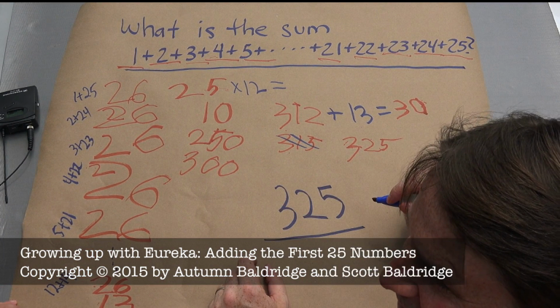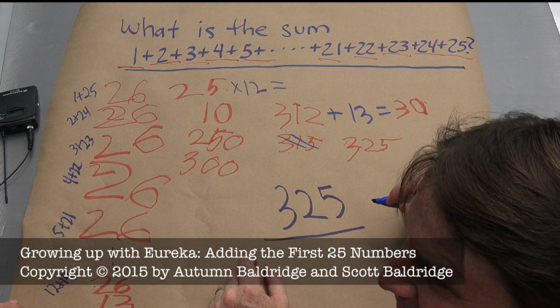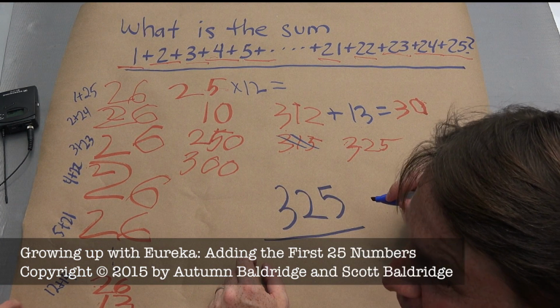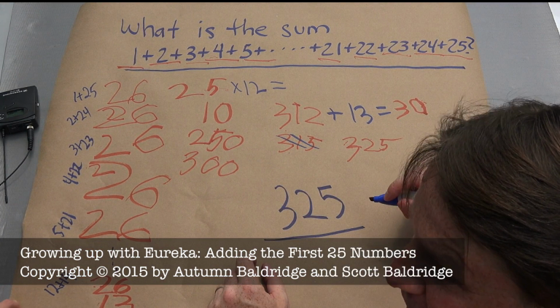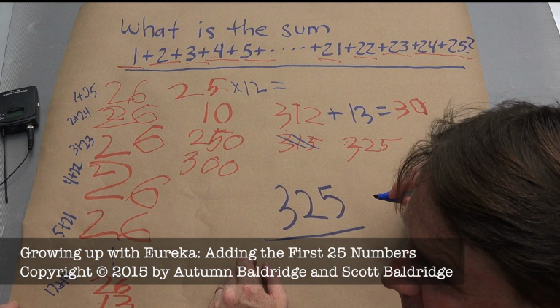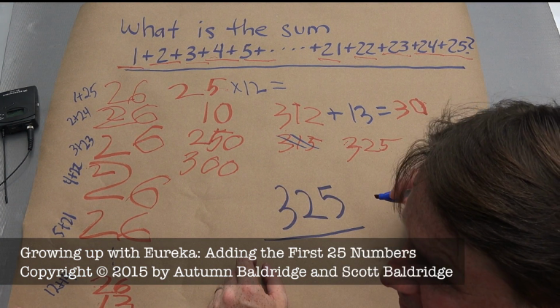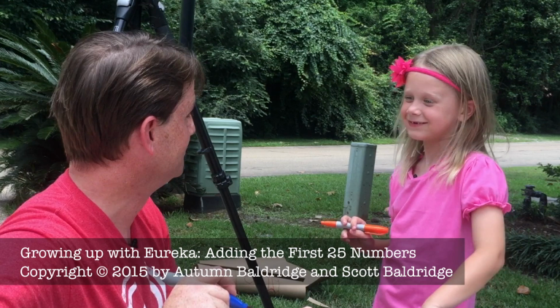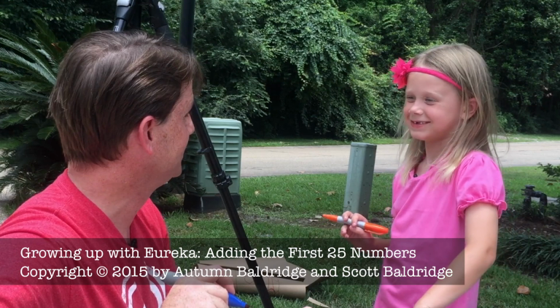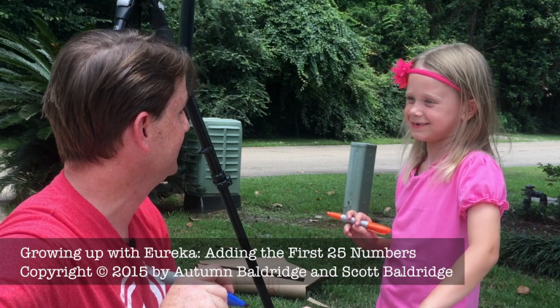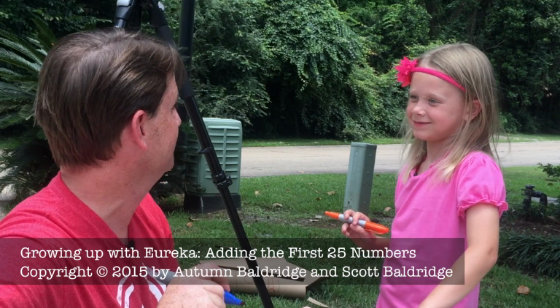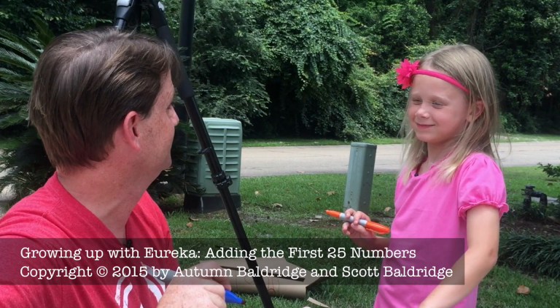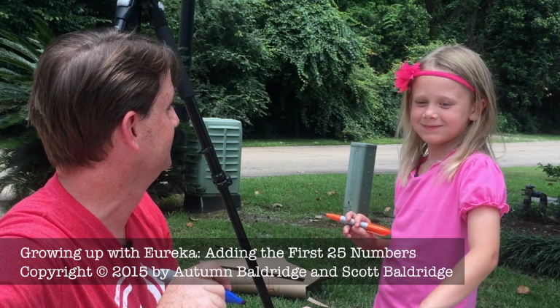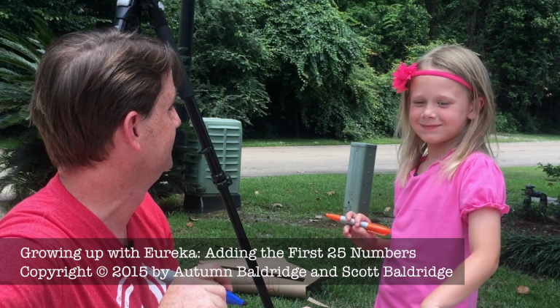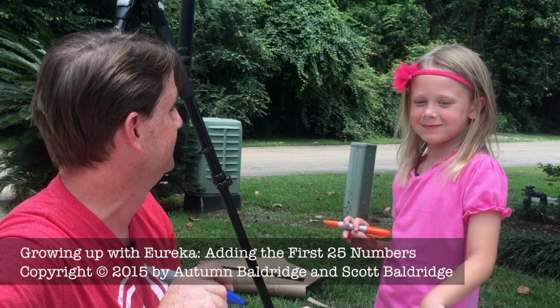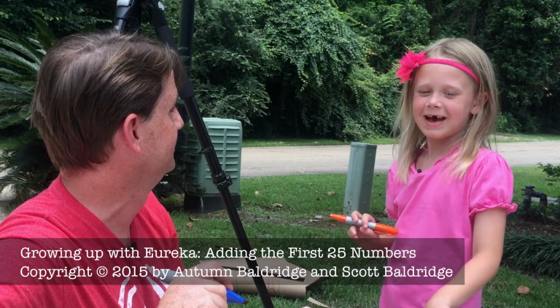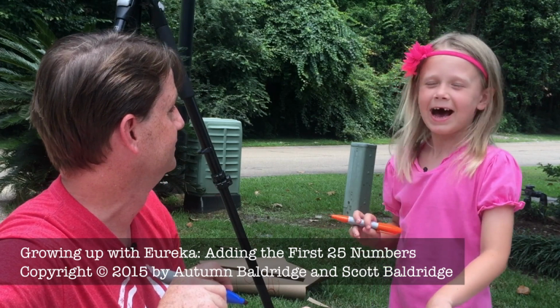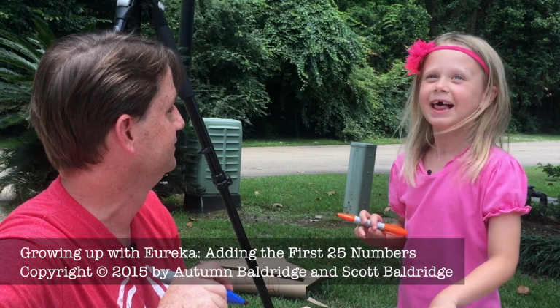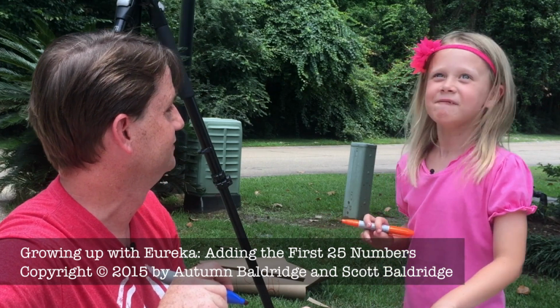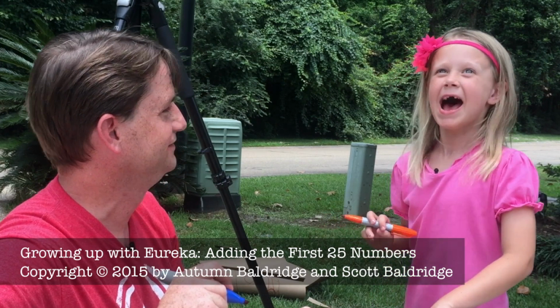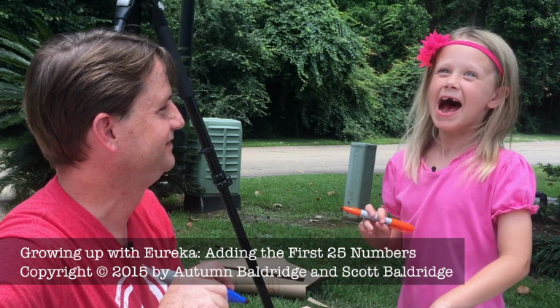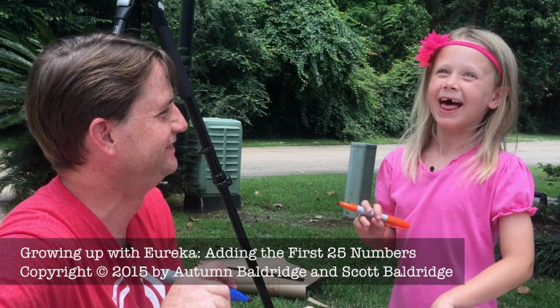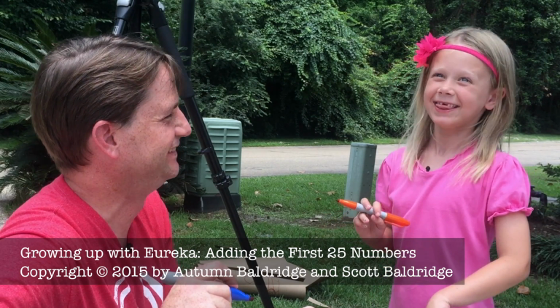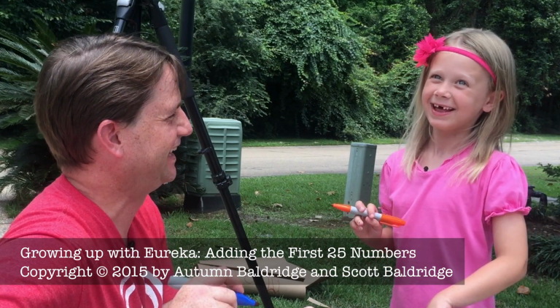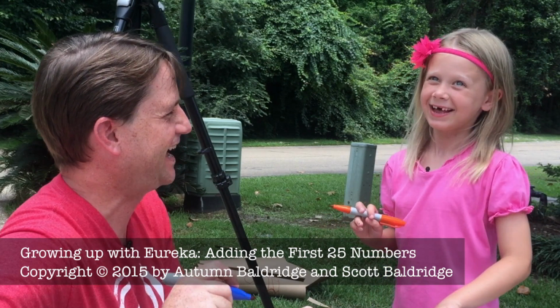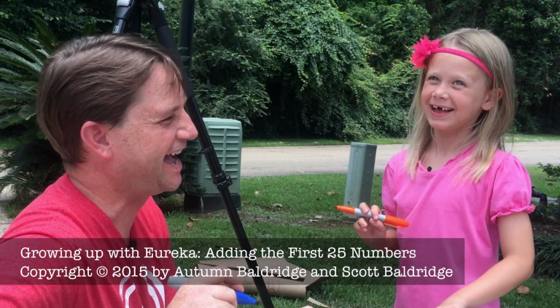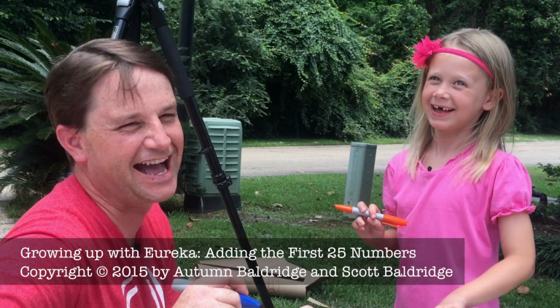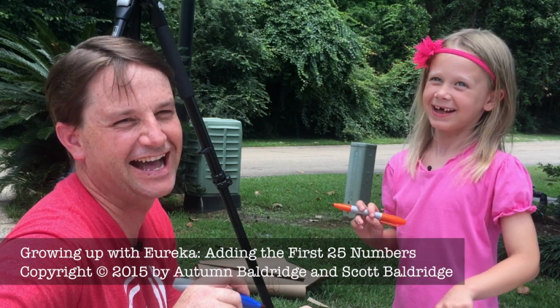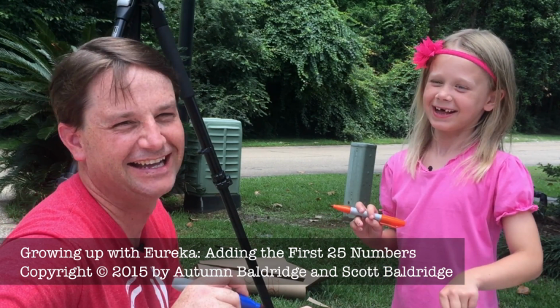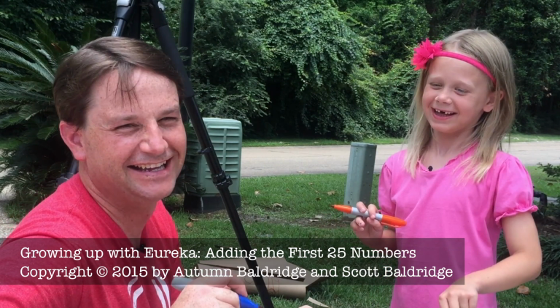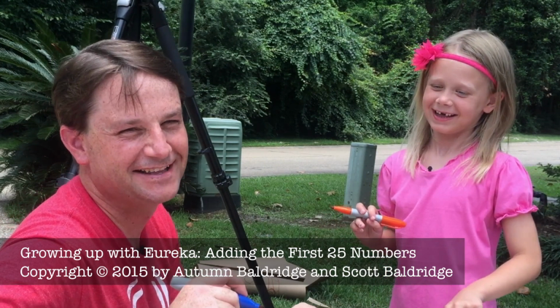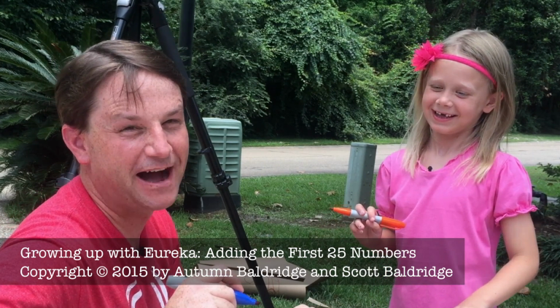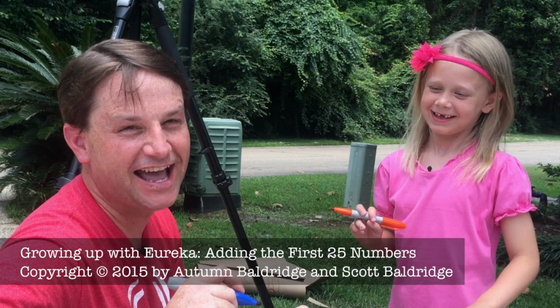Cool. You want to say anything else? I love math. Bye.